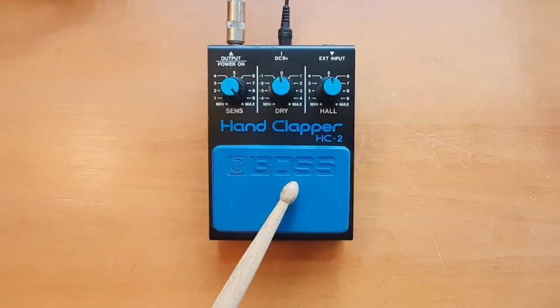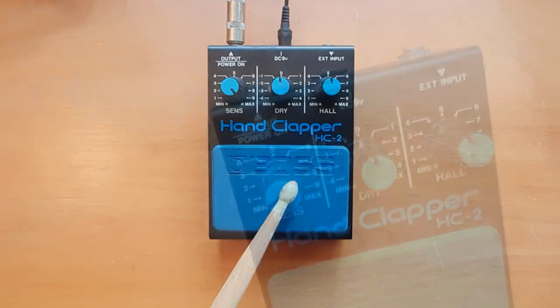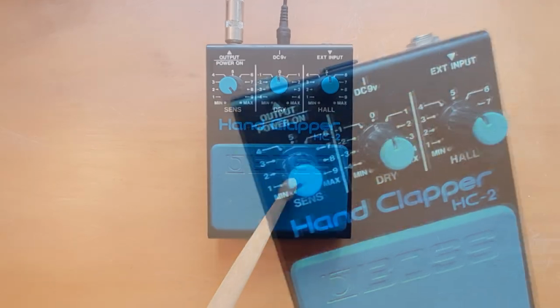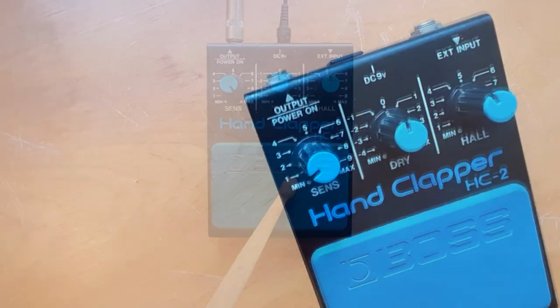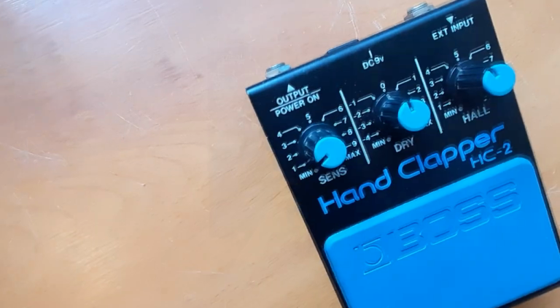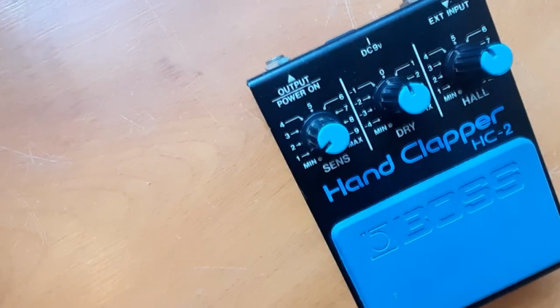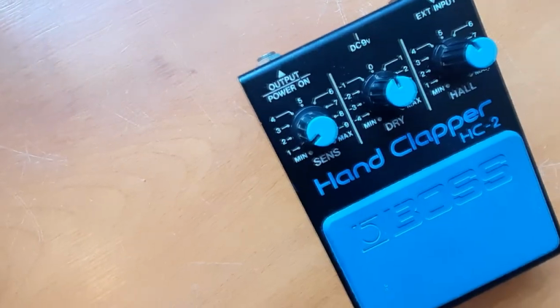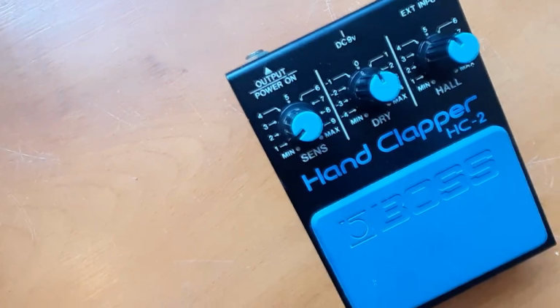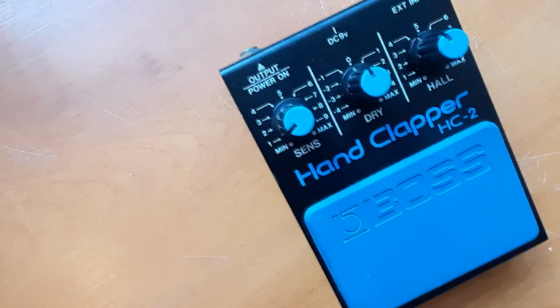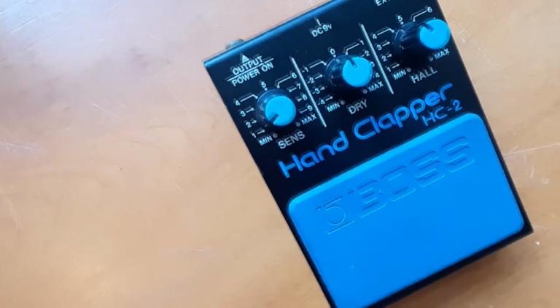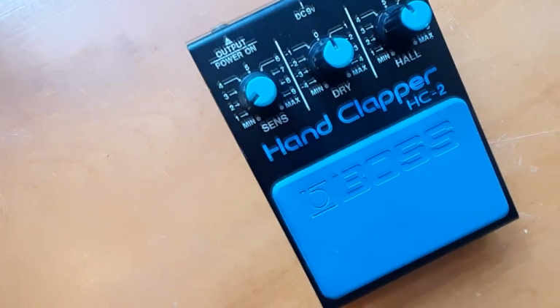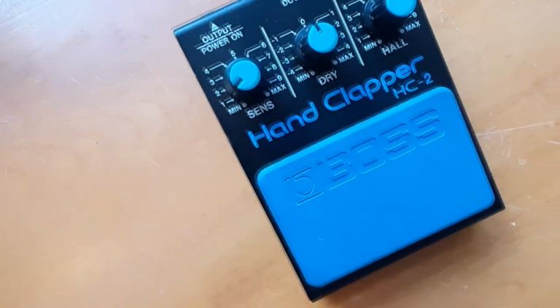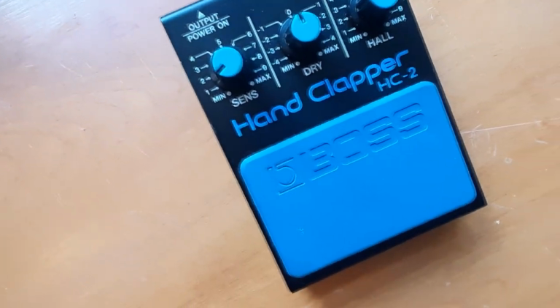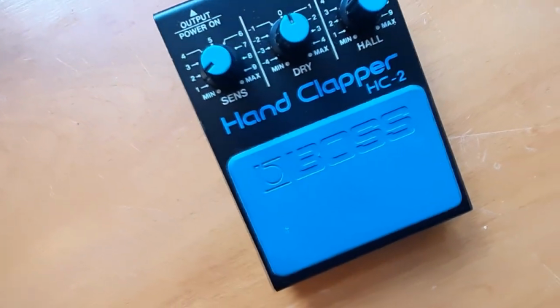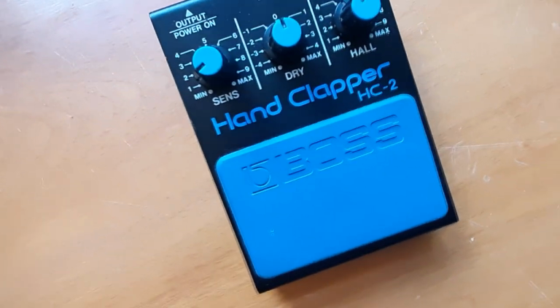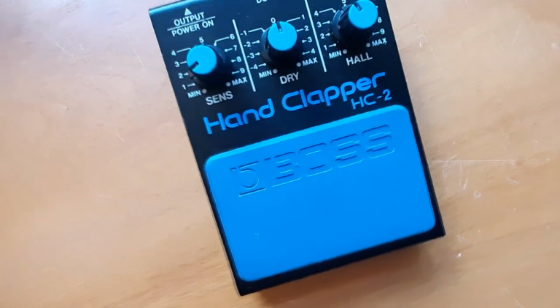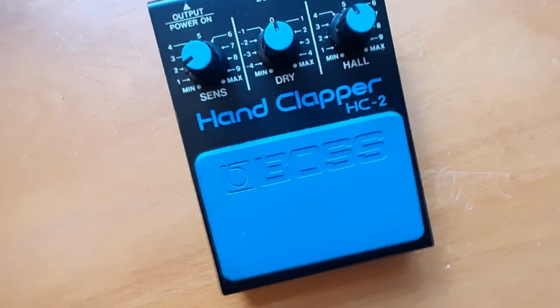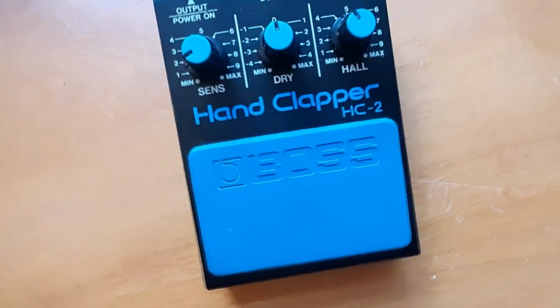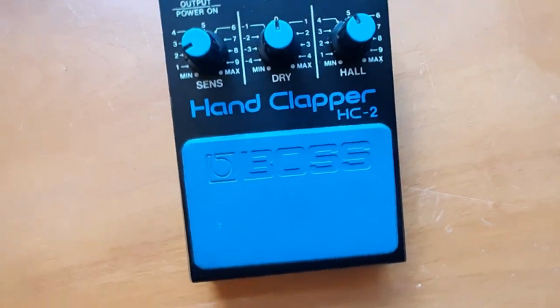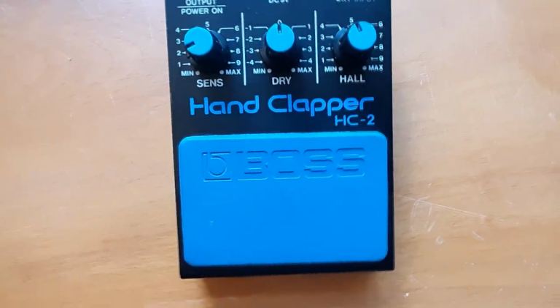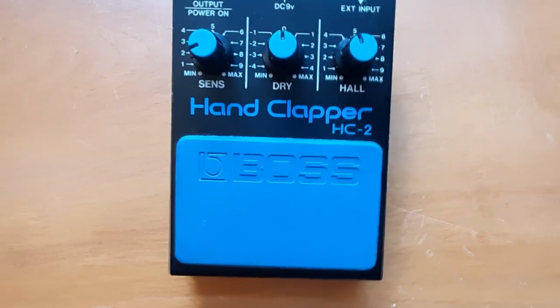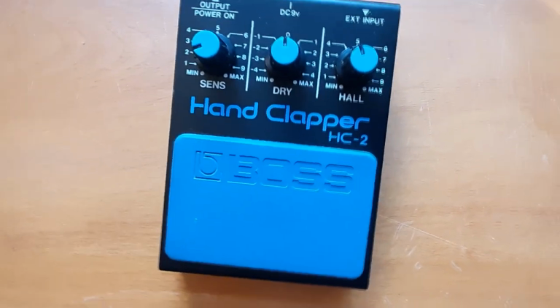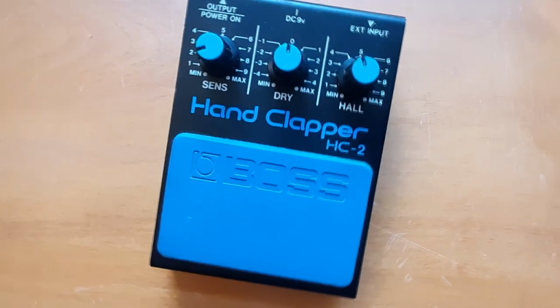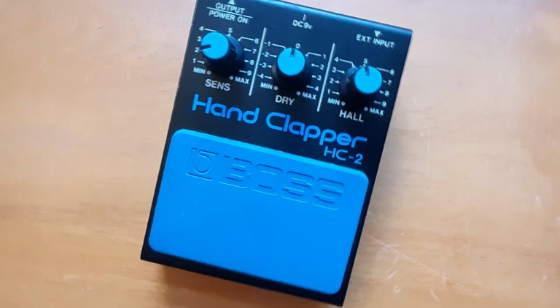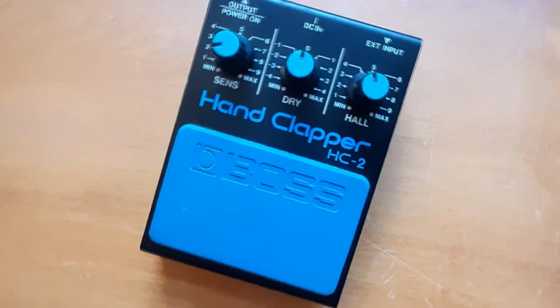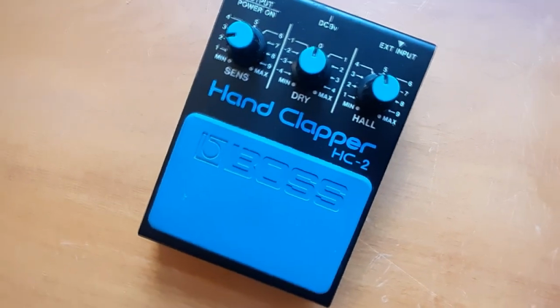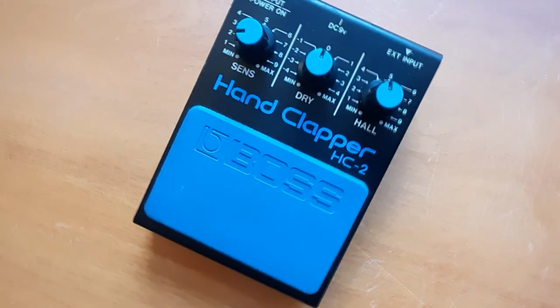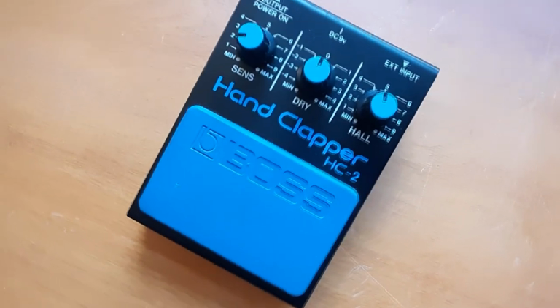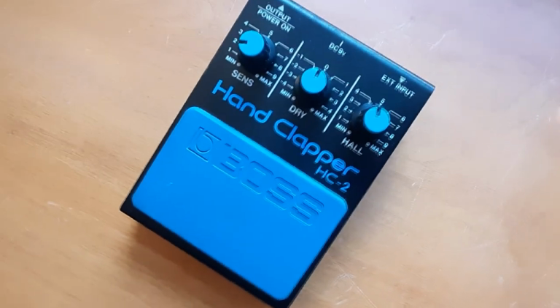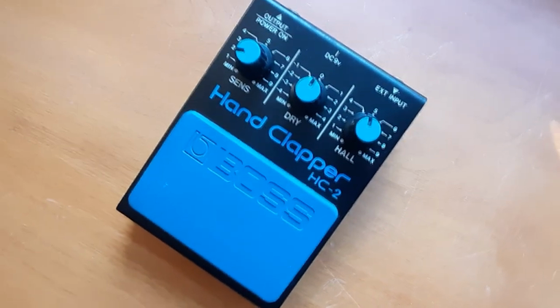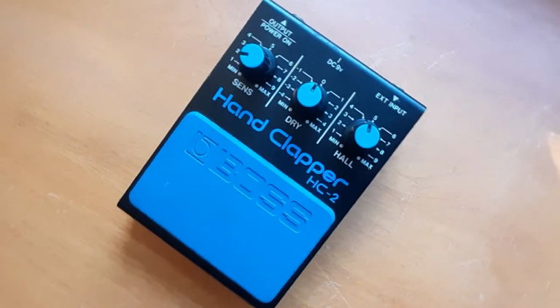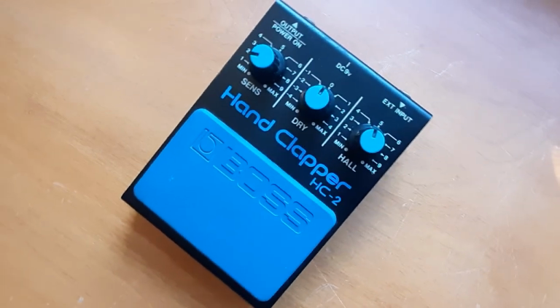I'll see you next time. Thanks for watching. This hand clapper is for sale on Reverb — follow the link in the description to reach the store page.